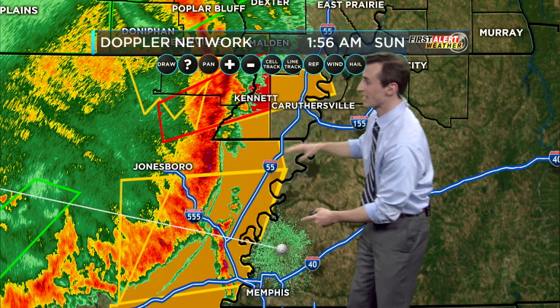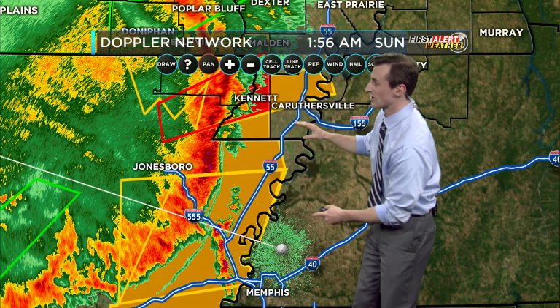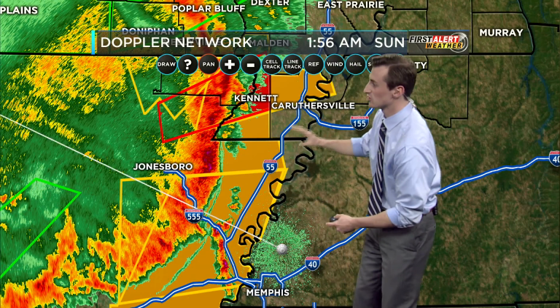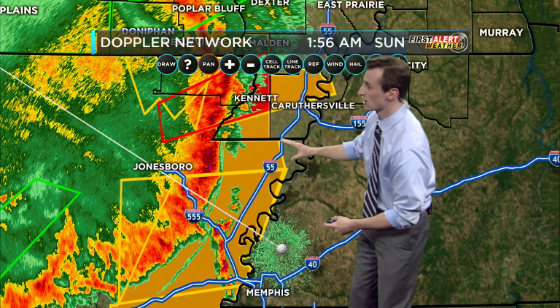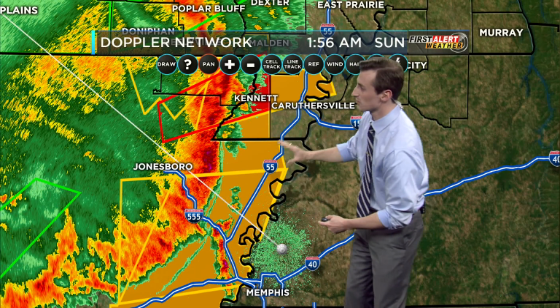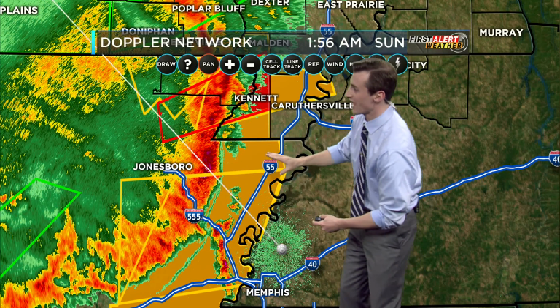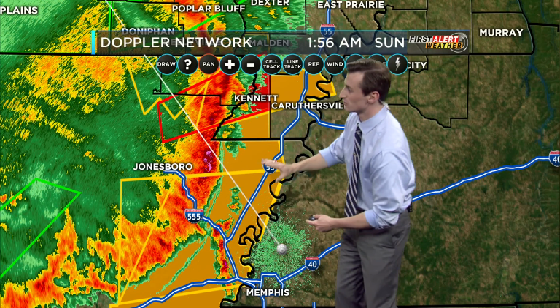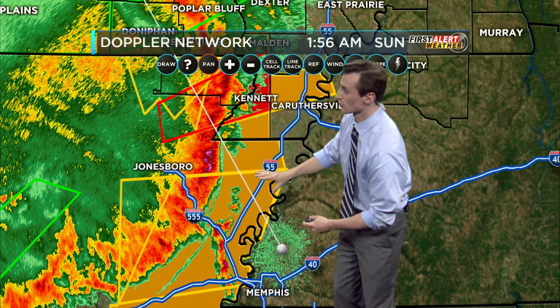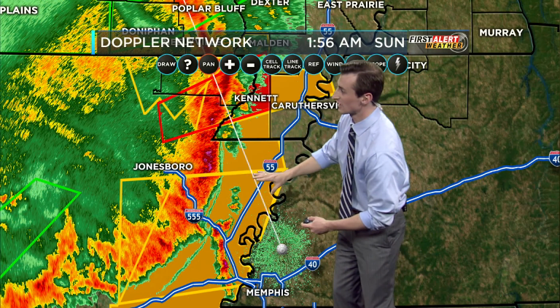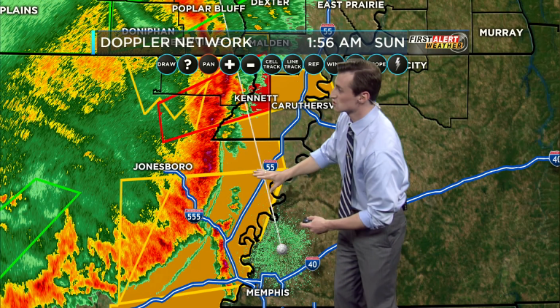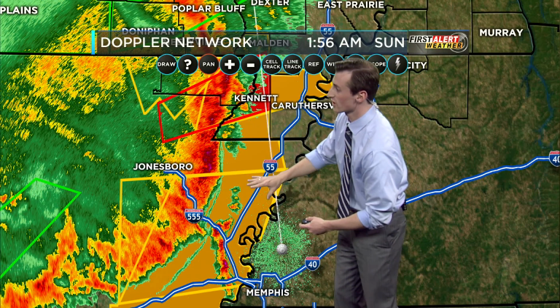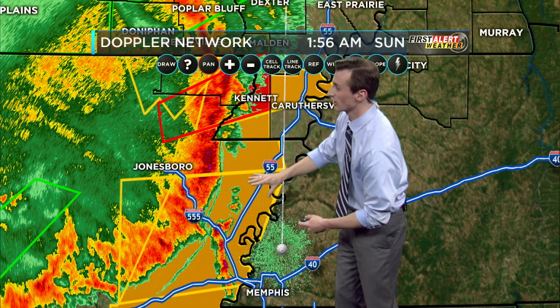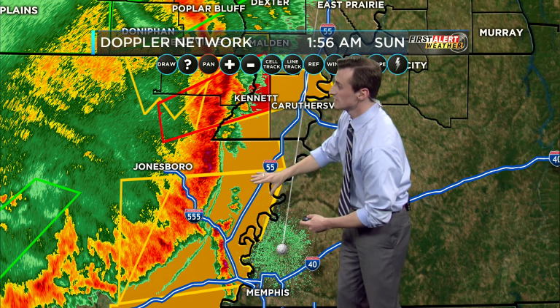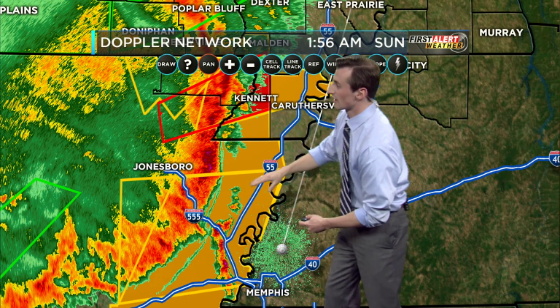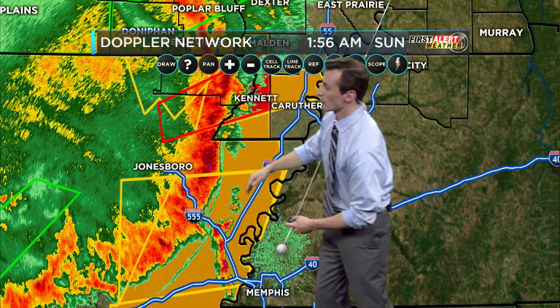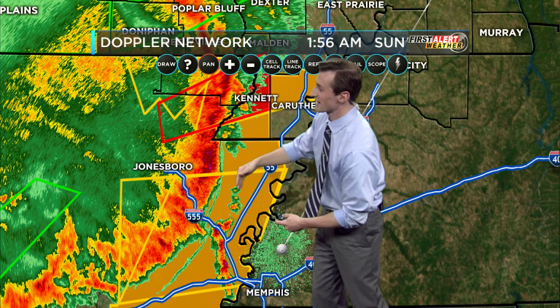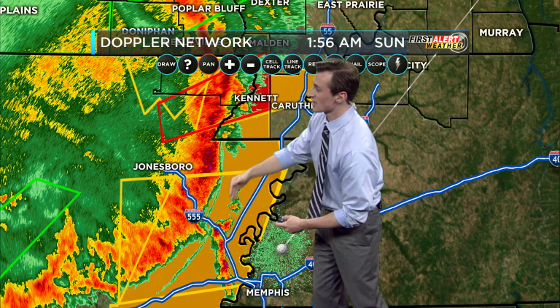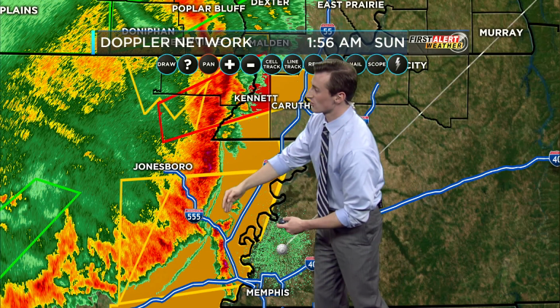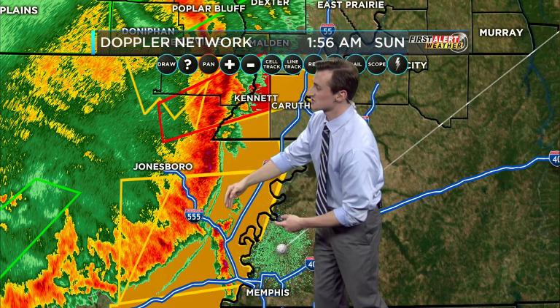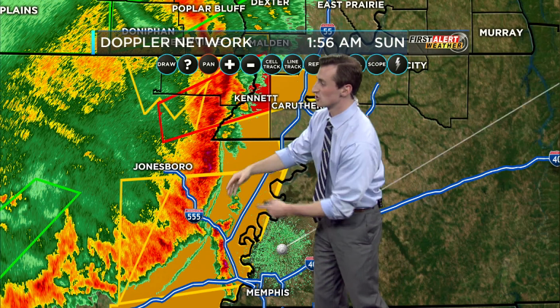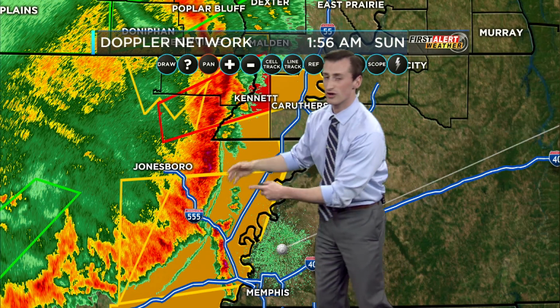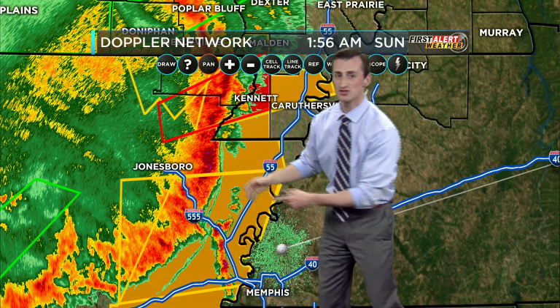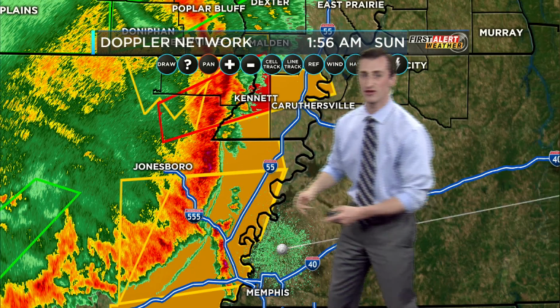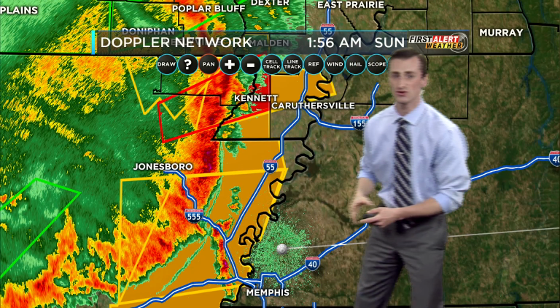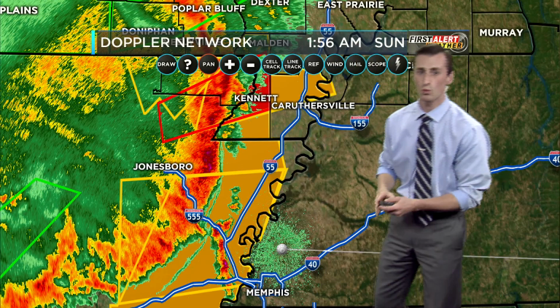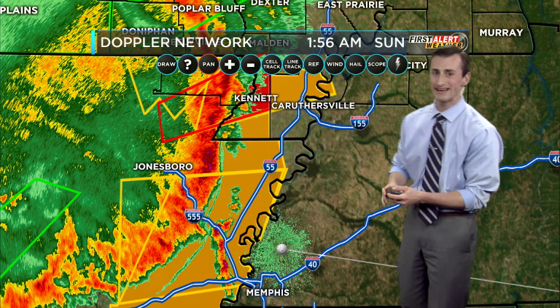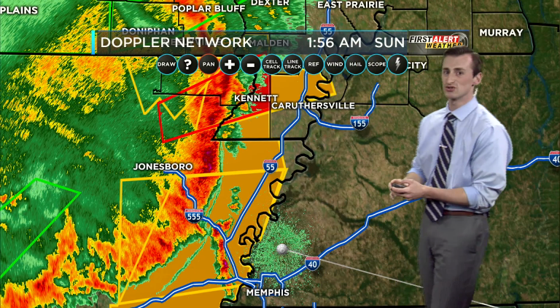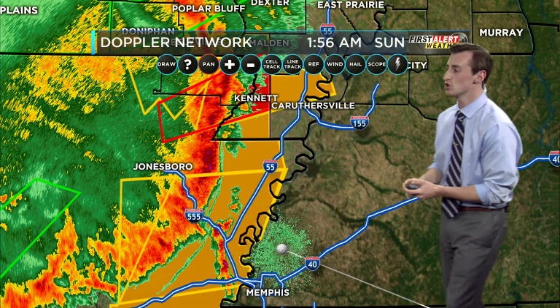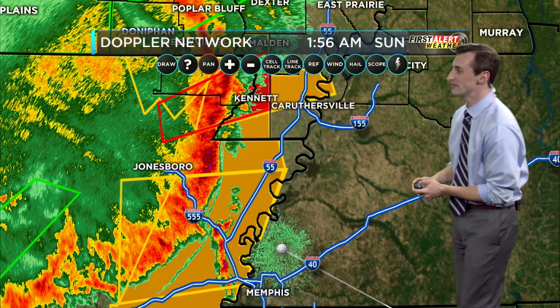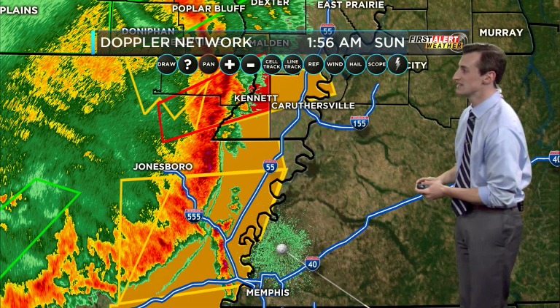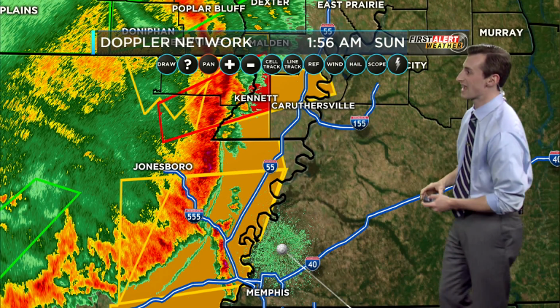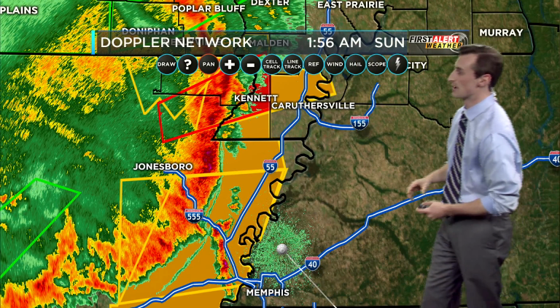So again — Osceola, Blytheville, Marie, Joyner, all the way back to Tyronza — you're under a severe thunderstorm warning until 2:15 AM.